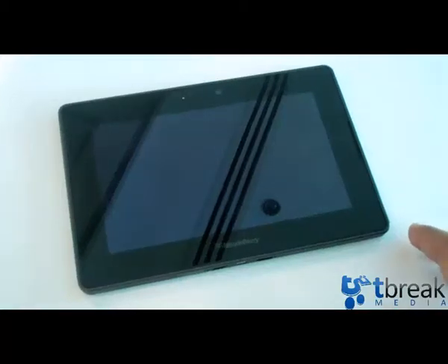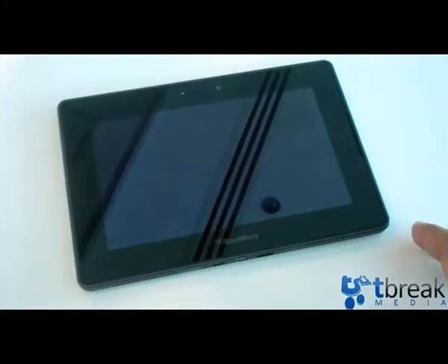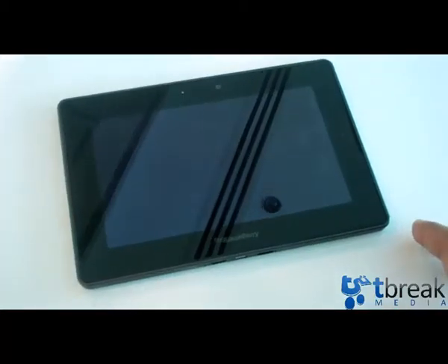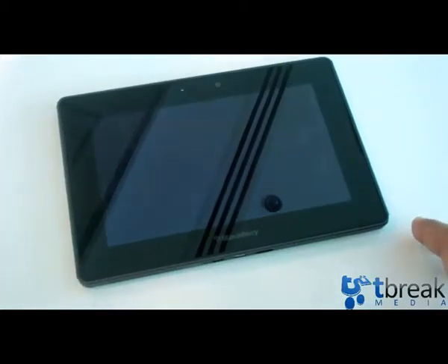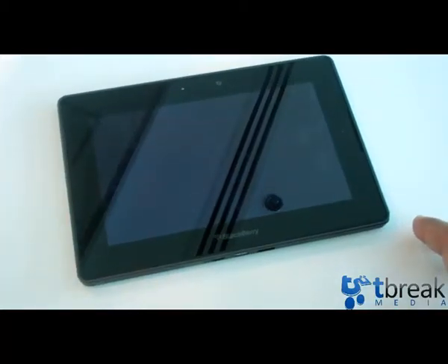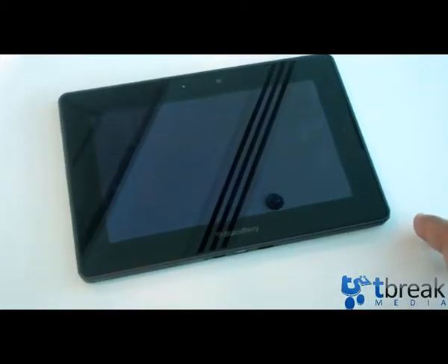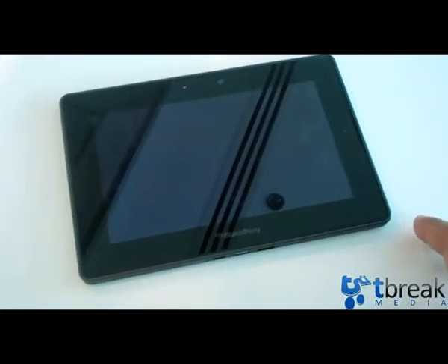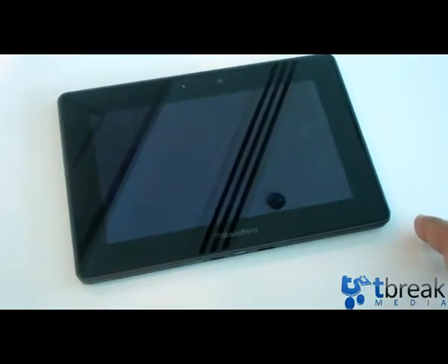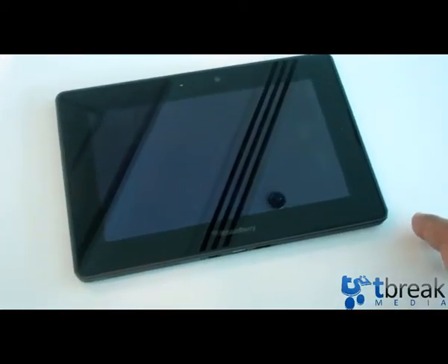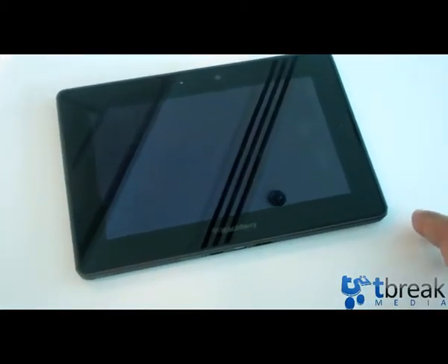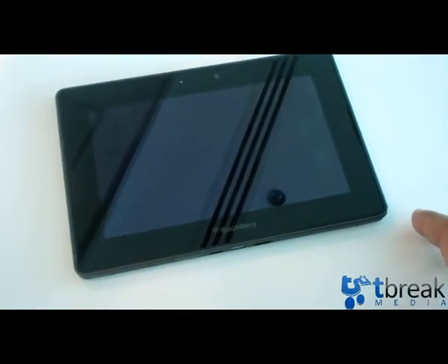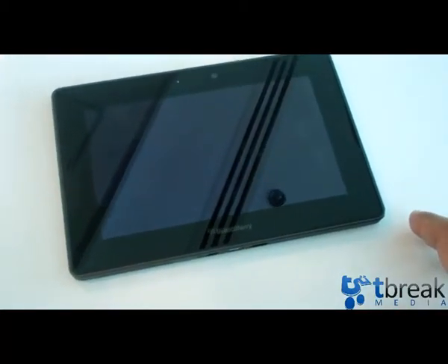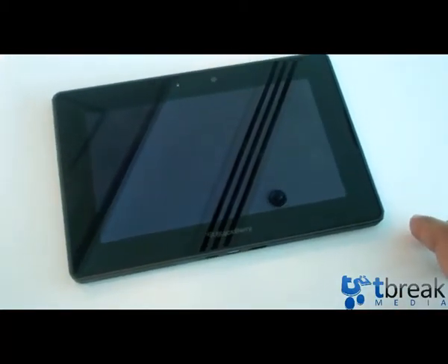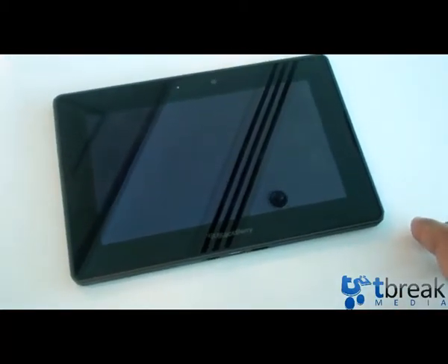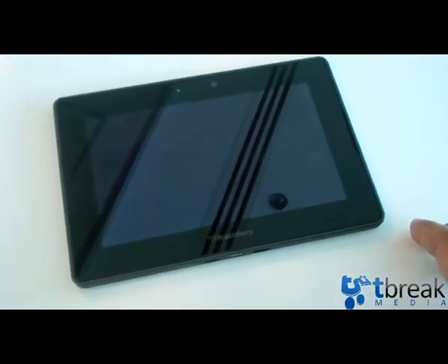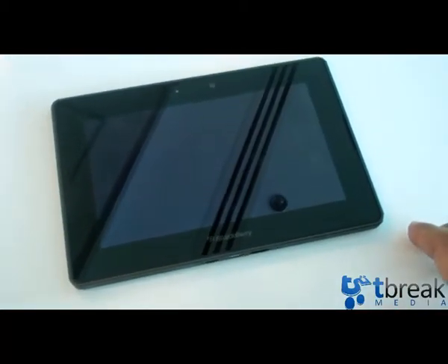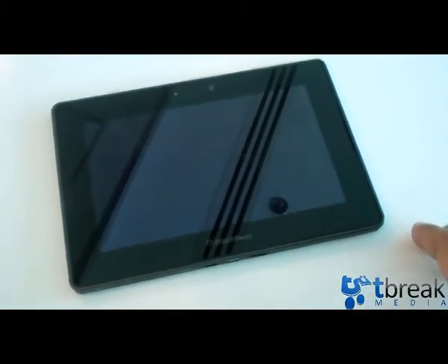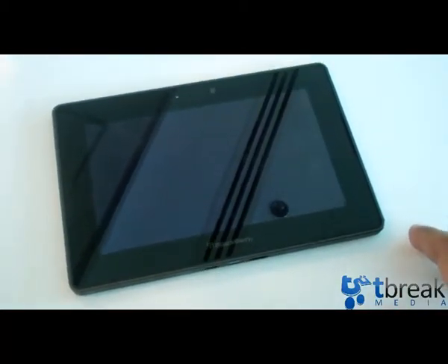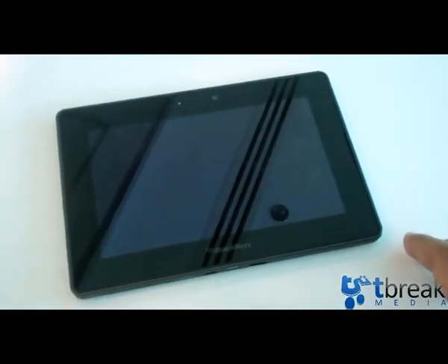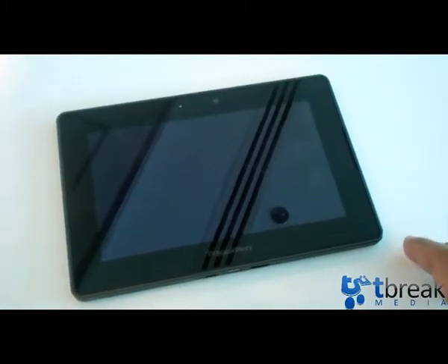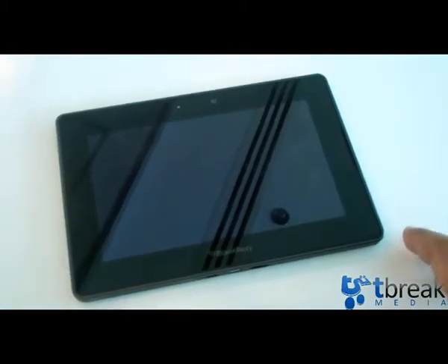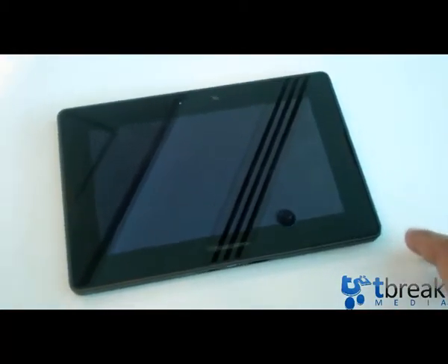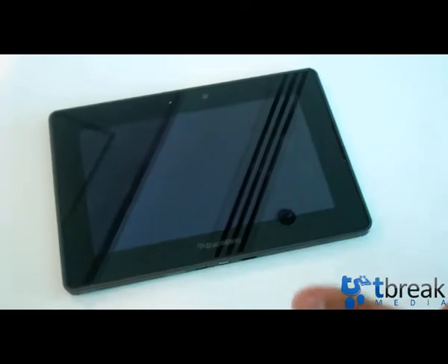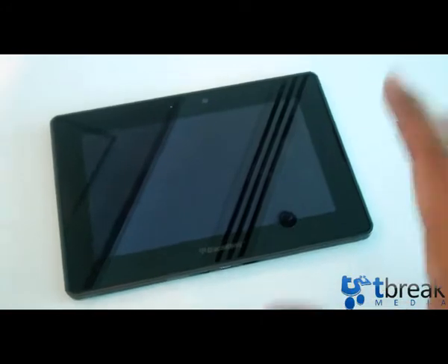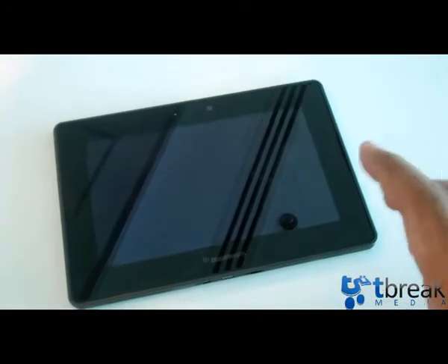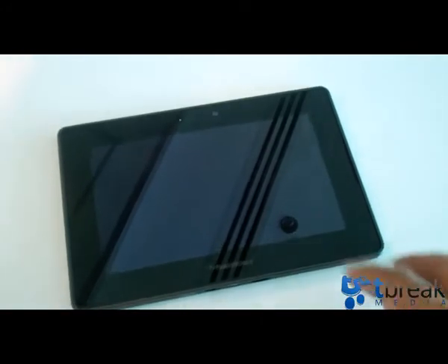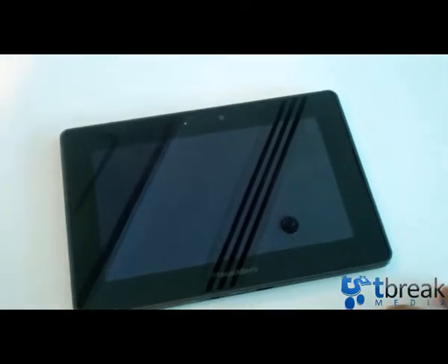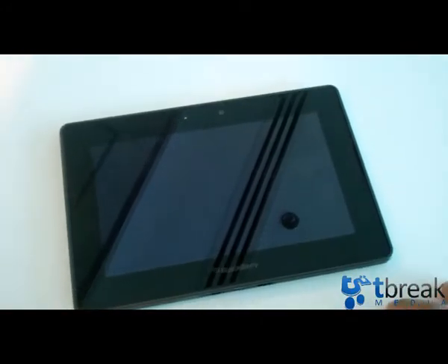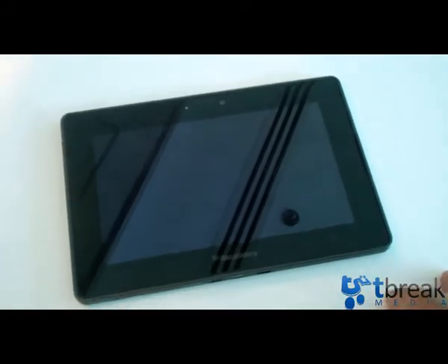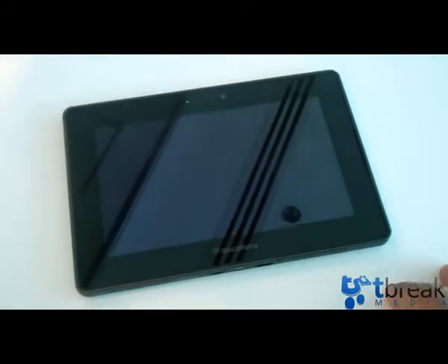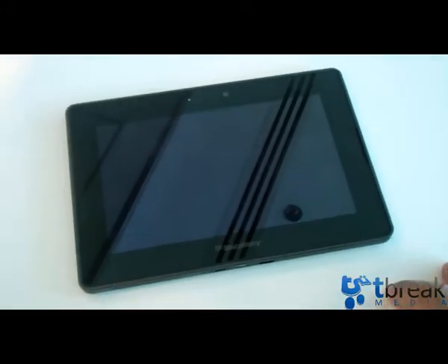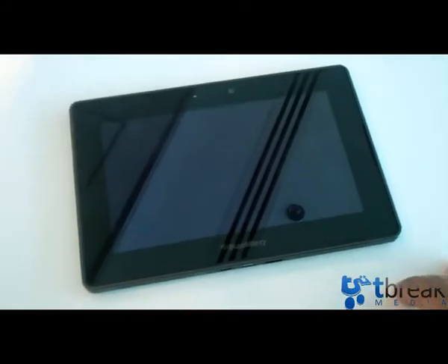Hello everybody, for T-Break this is Abbas and today we are going to take a quick look at the BlackBerry Playbook — this is the 16GB version that I have received.